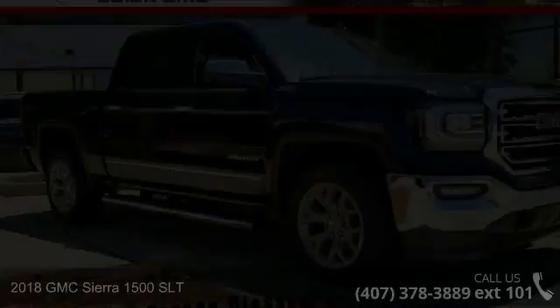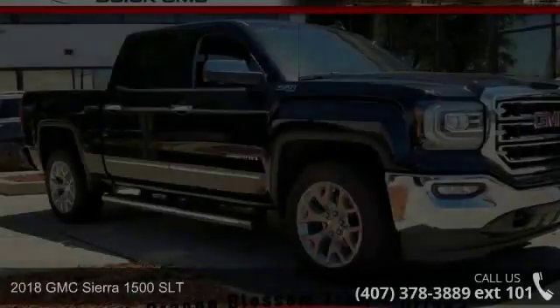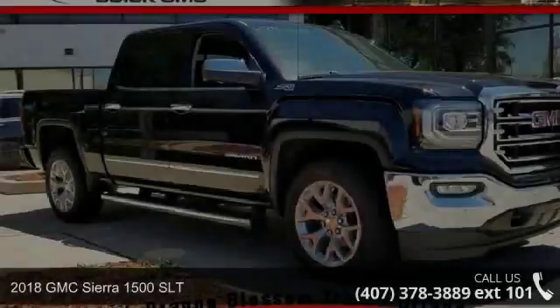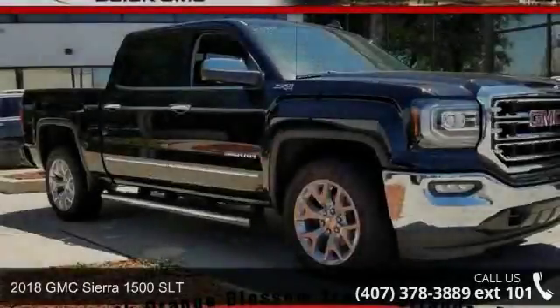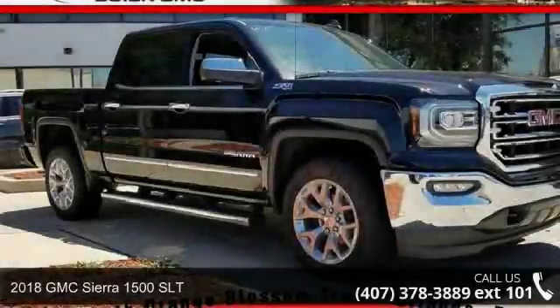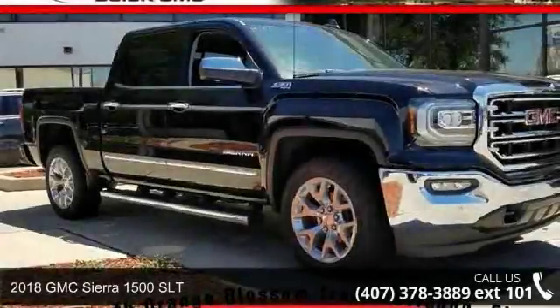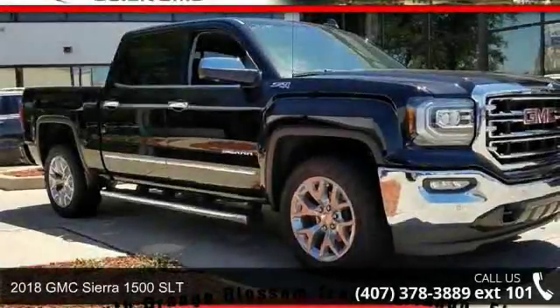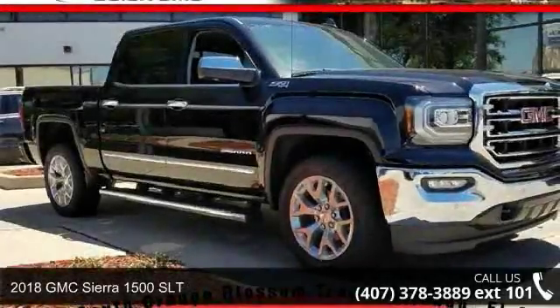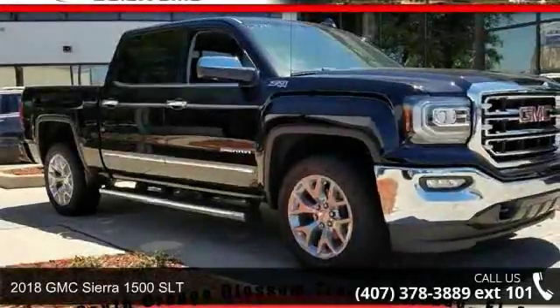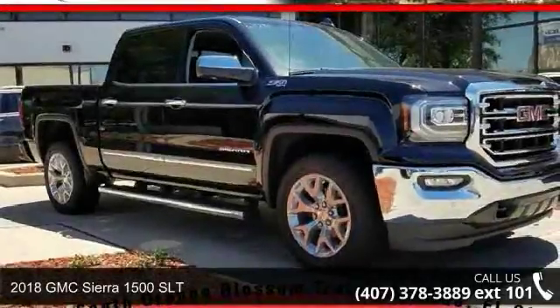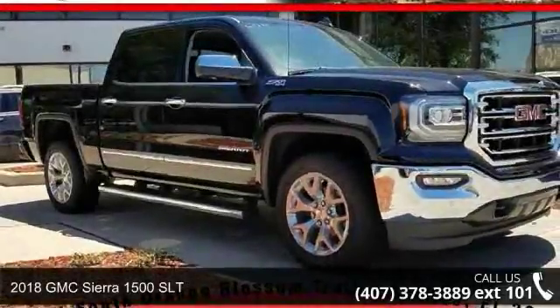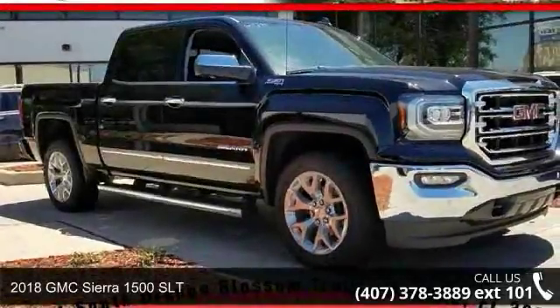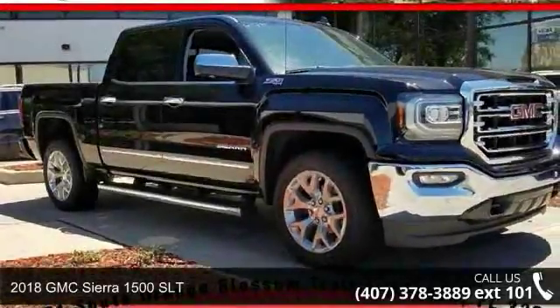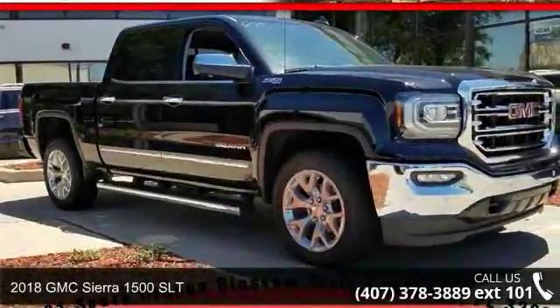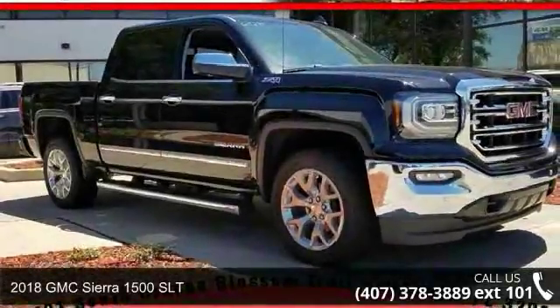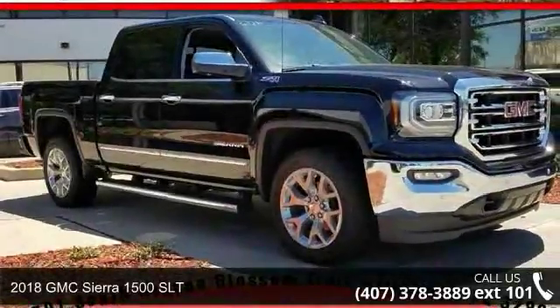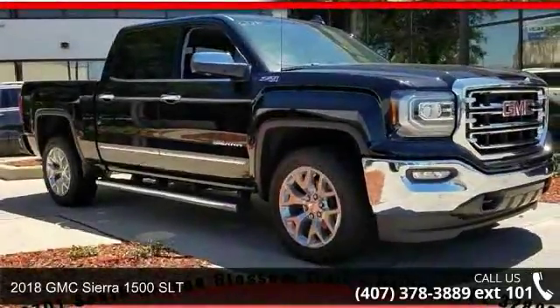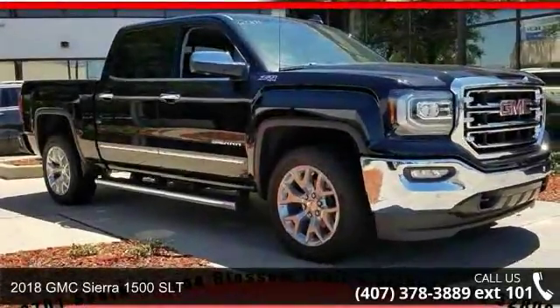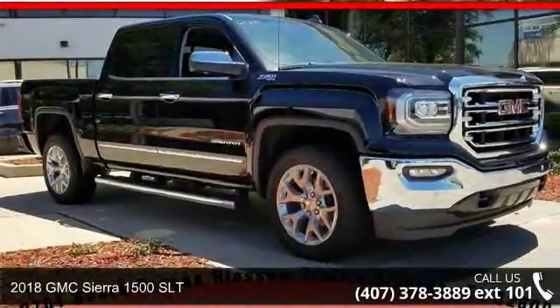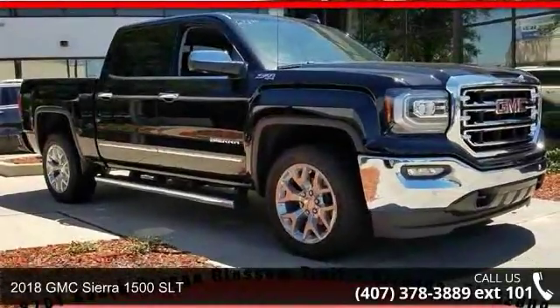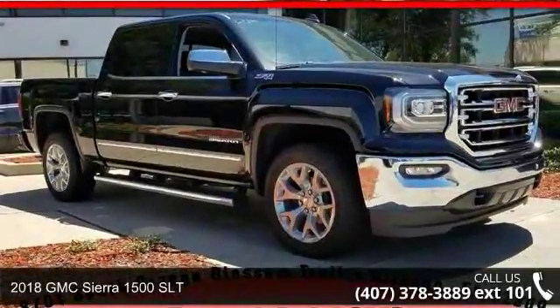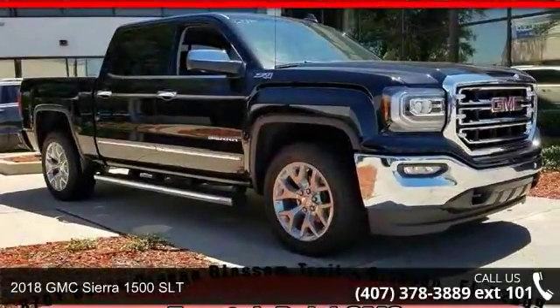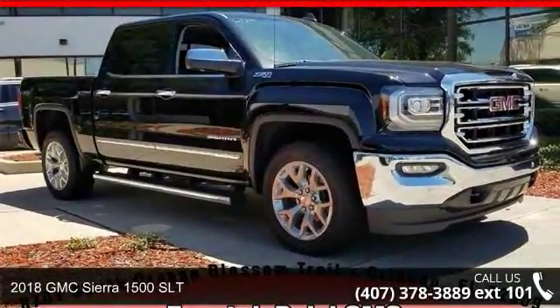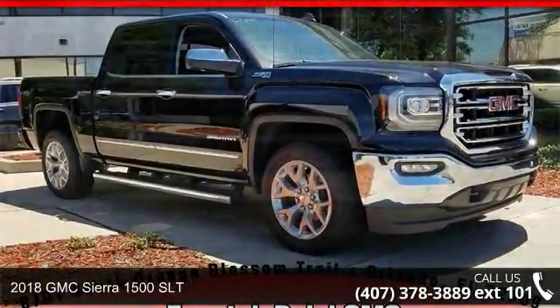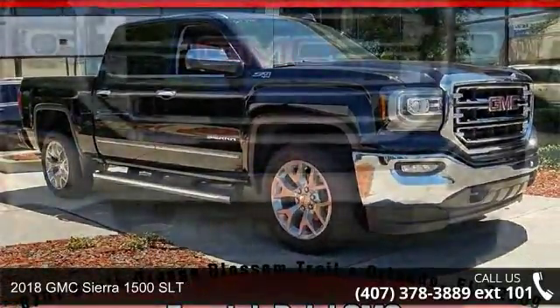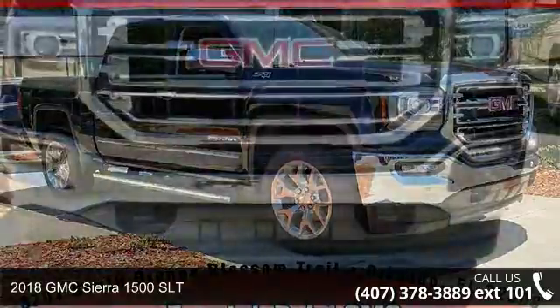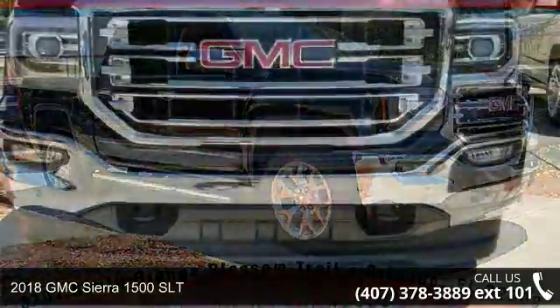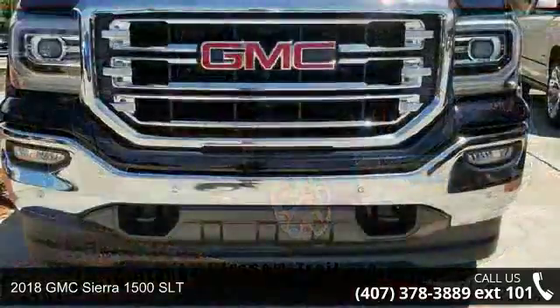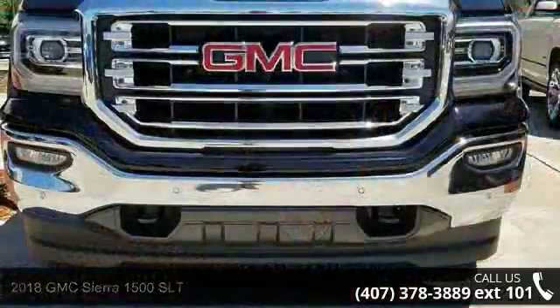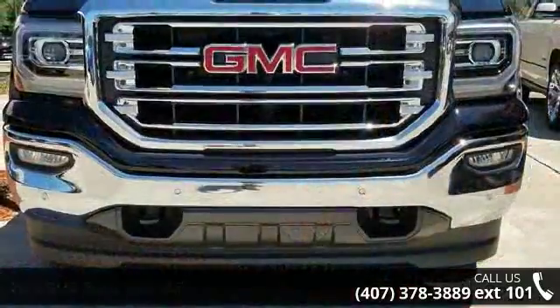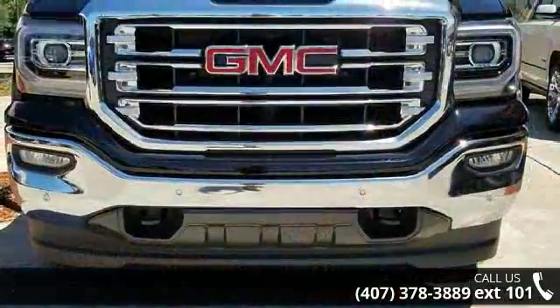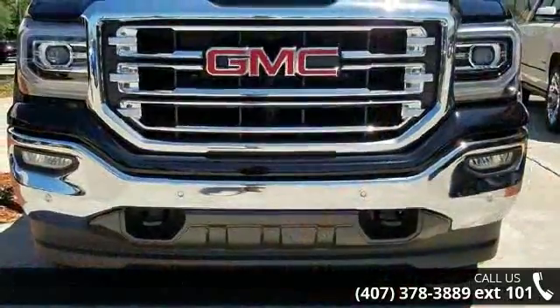Check out this 2018 GMC Sierra 1500 SLT. This may be the set of wheels you've been looking for.